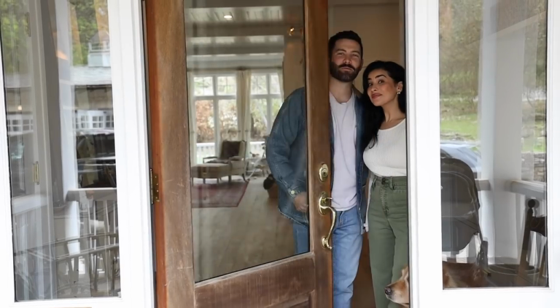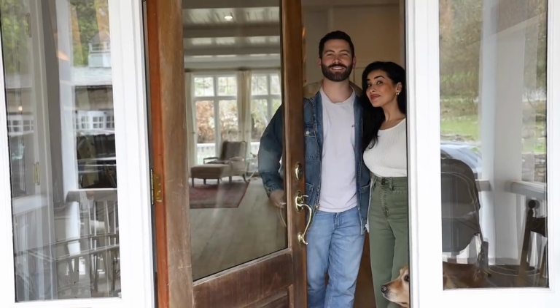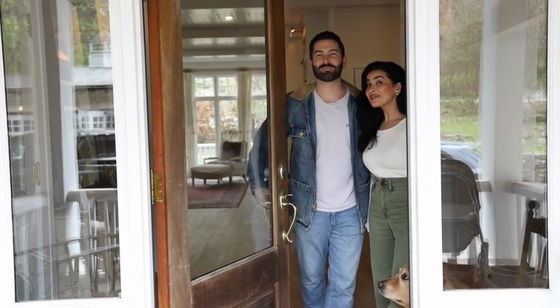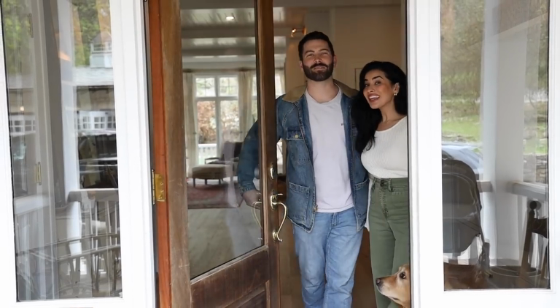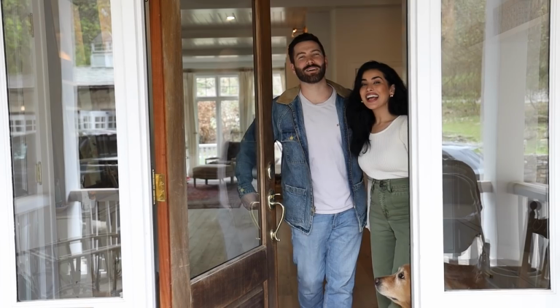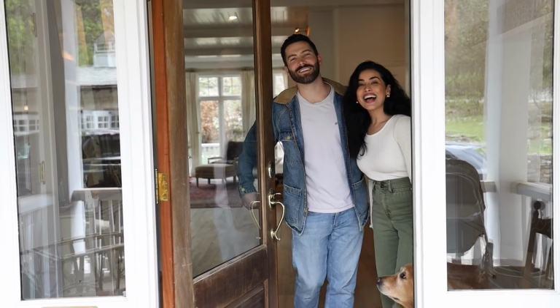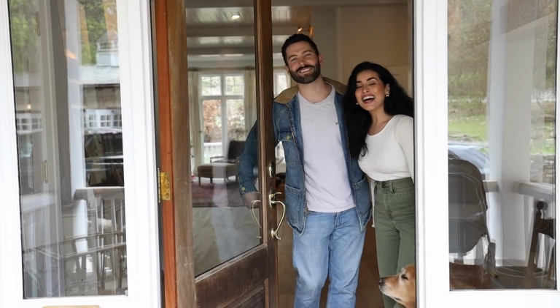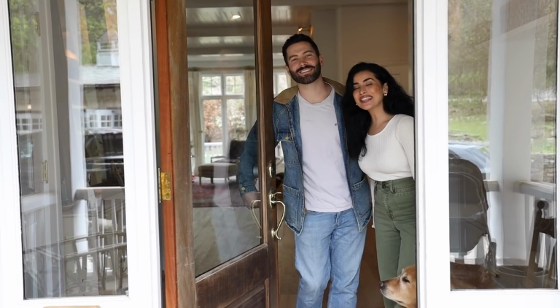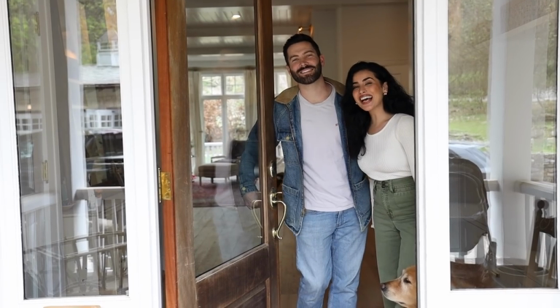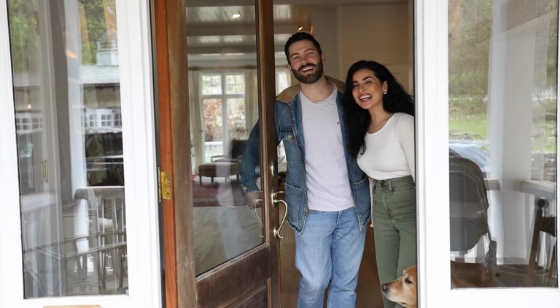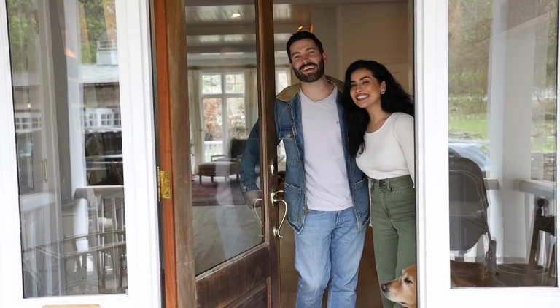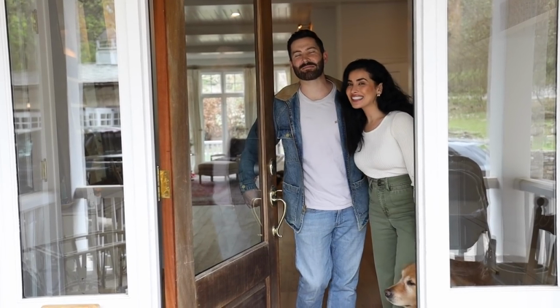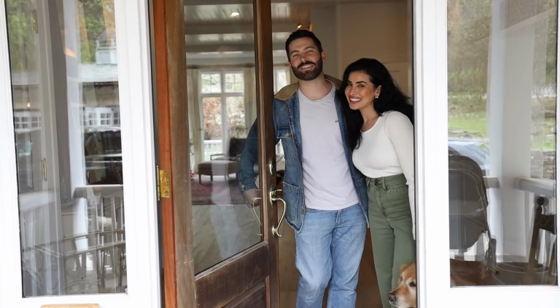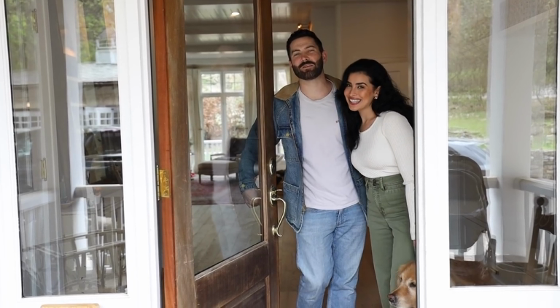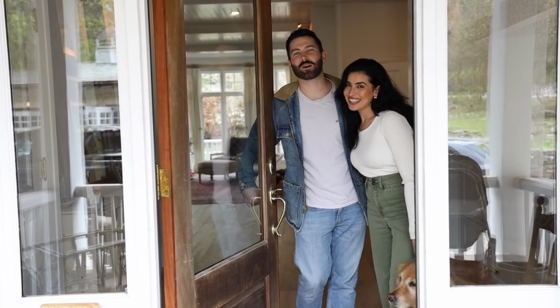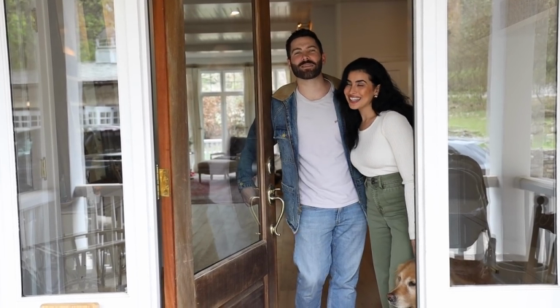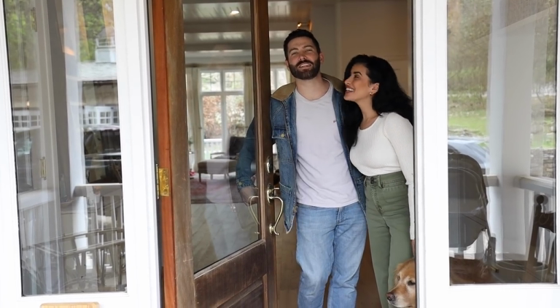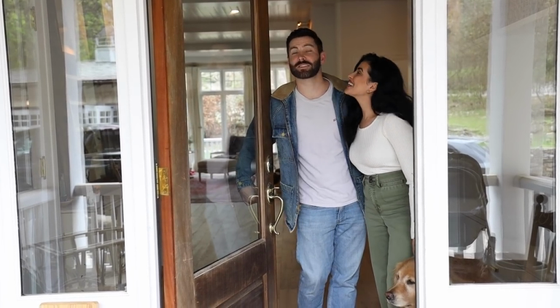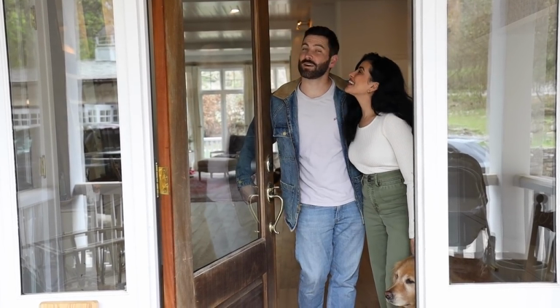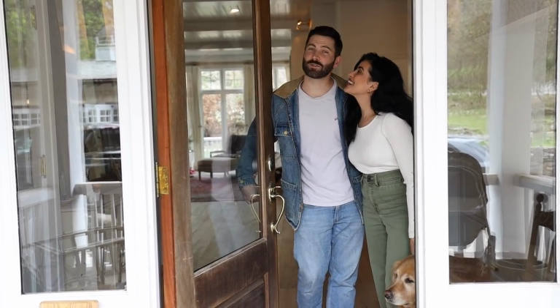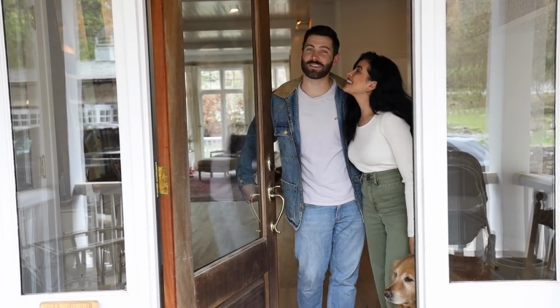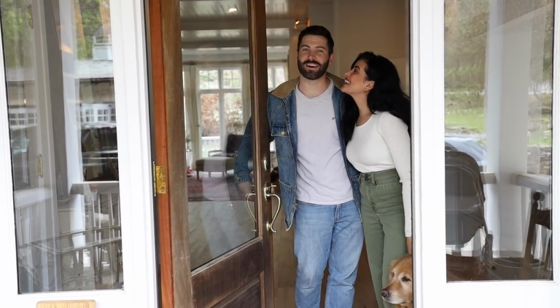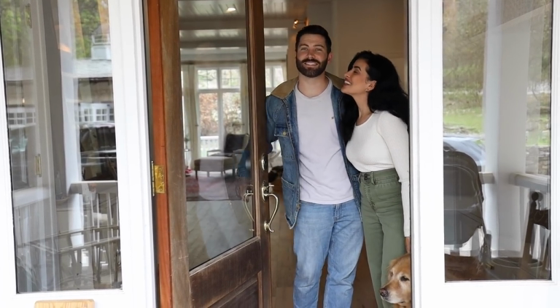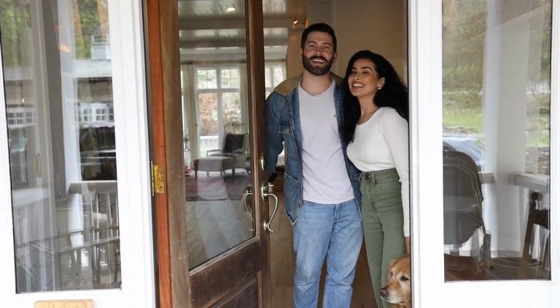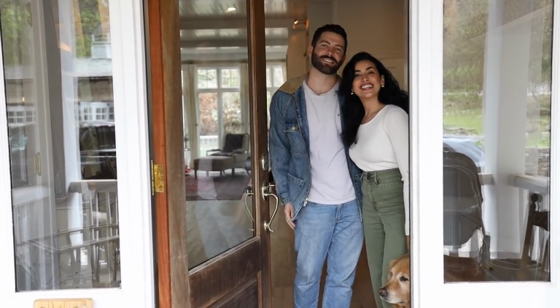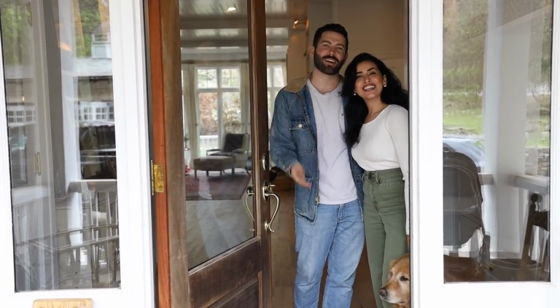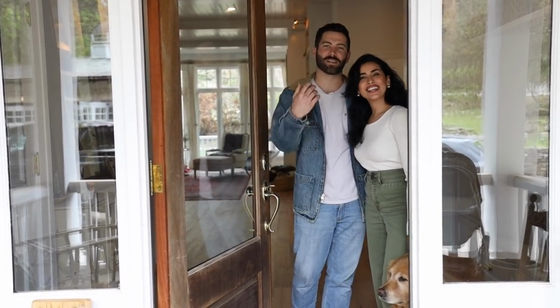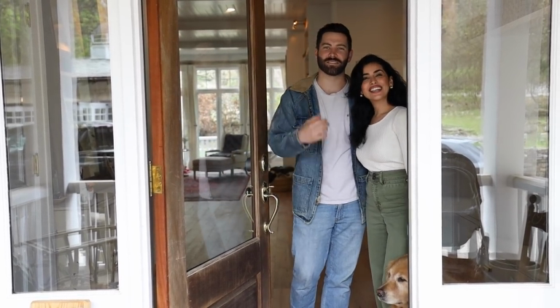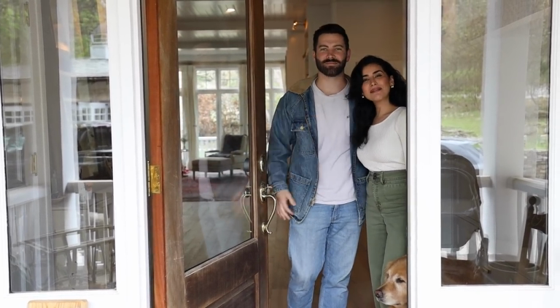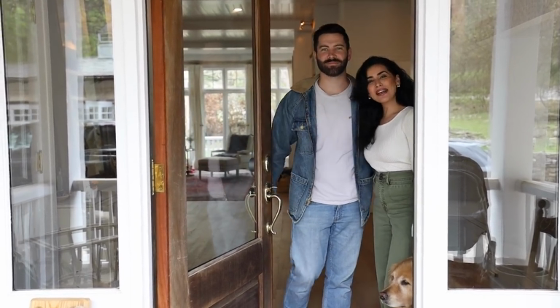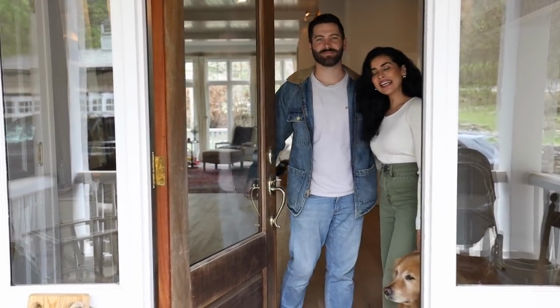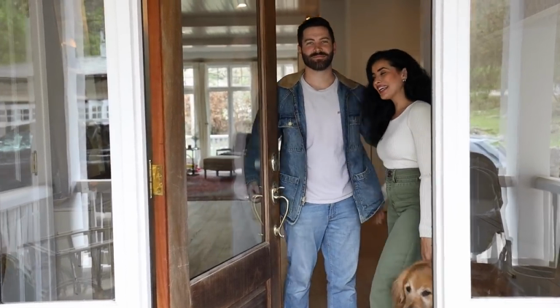What's up everybody? I'm Cezanne. And I'm Stevie. Welcome to the Hendricks household in Austin, Texas. Come on in.